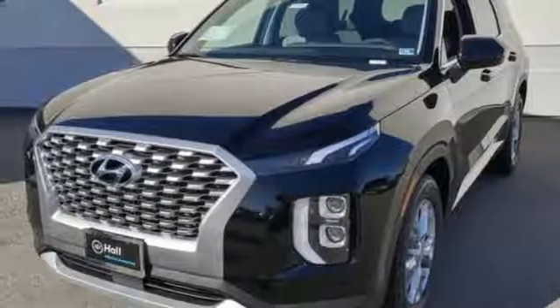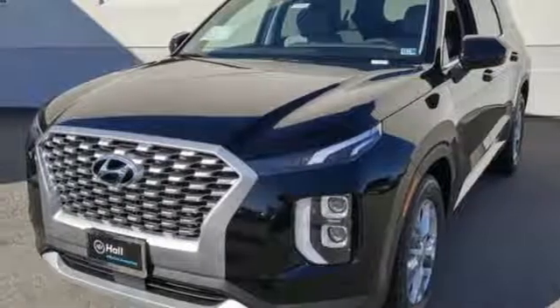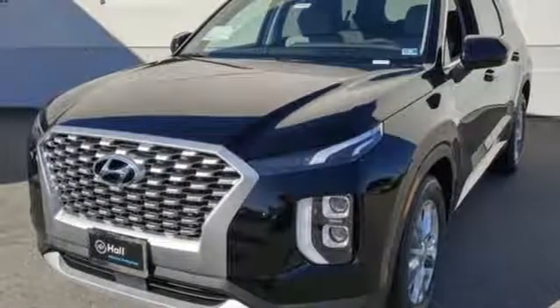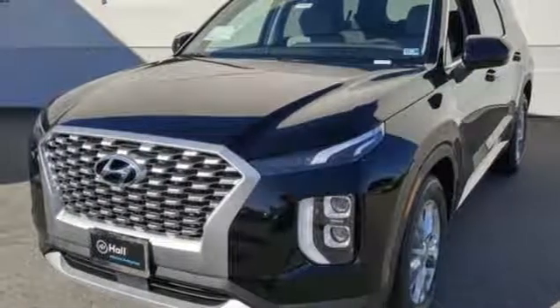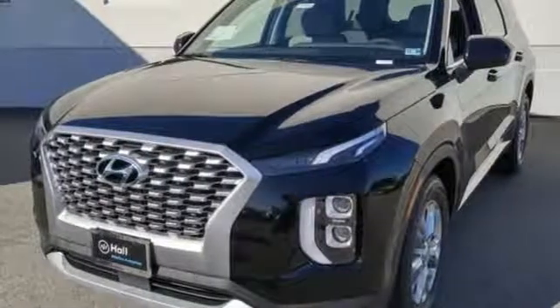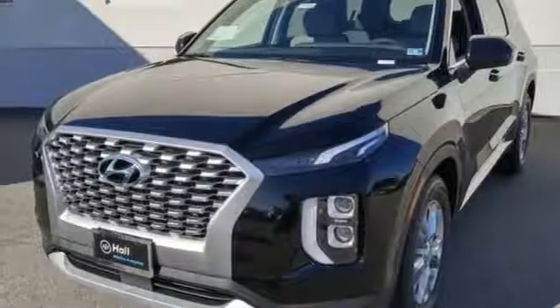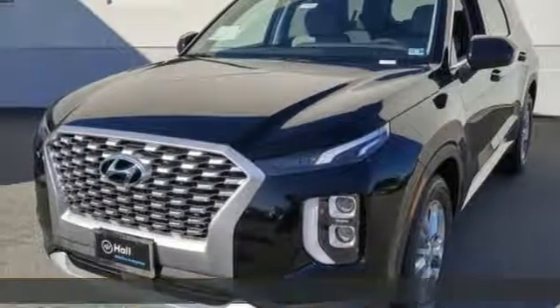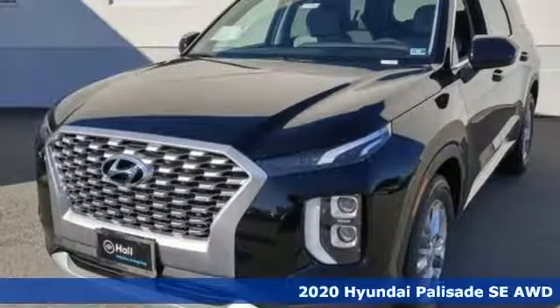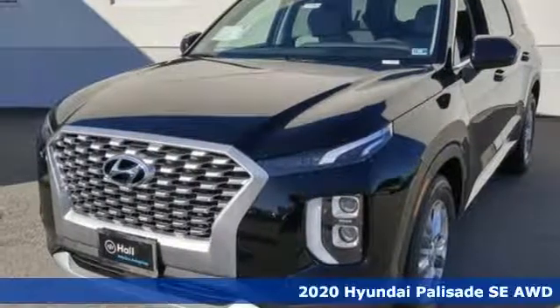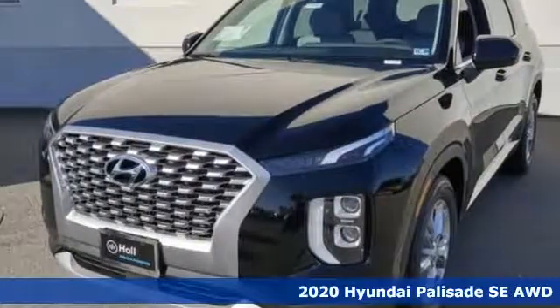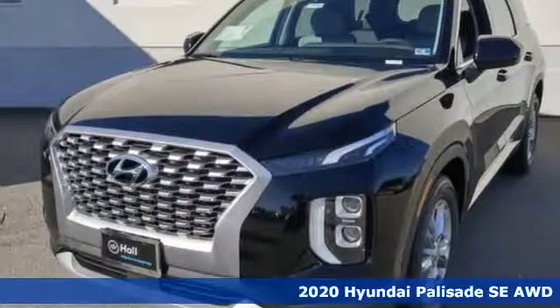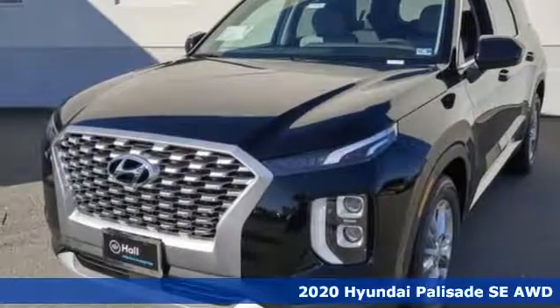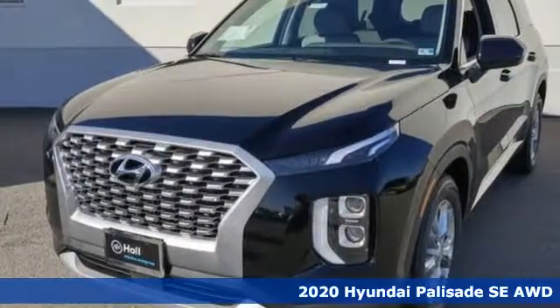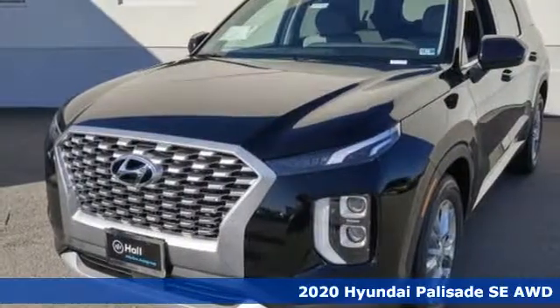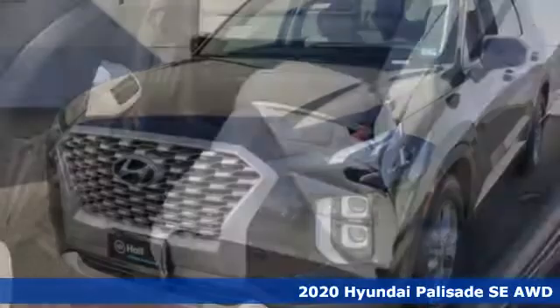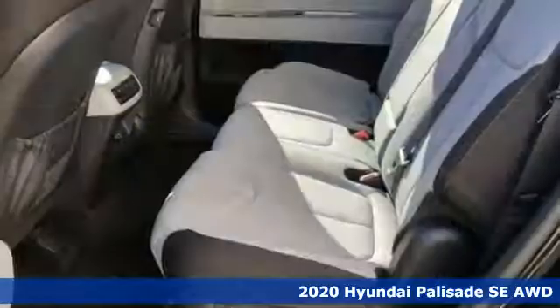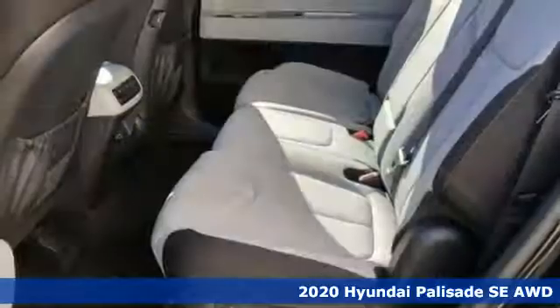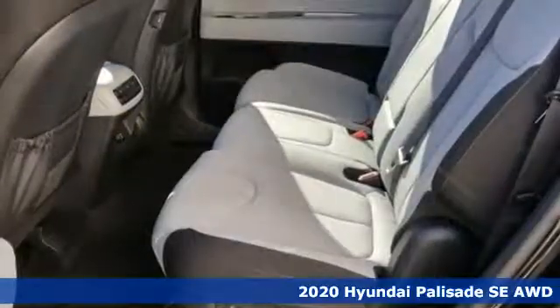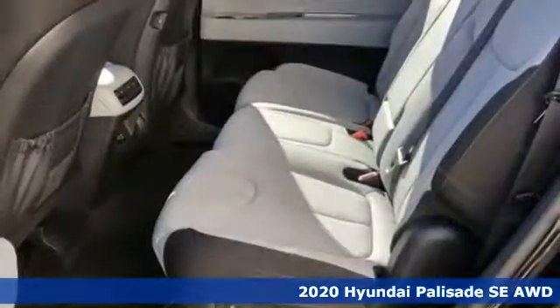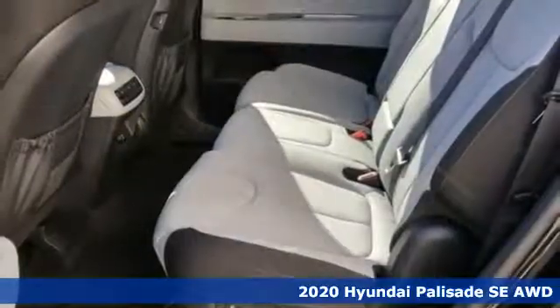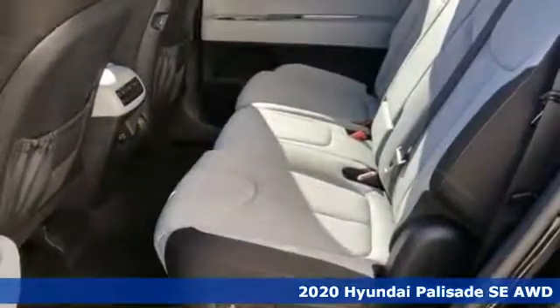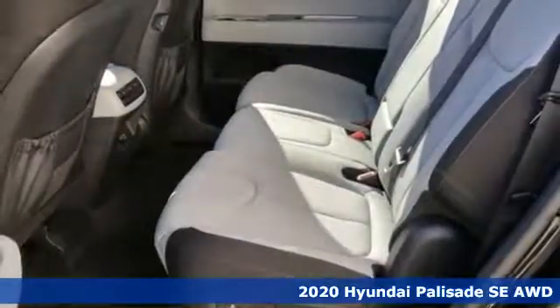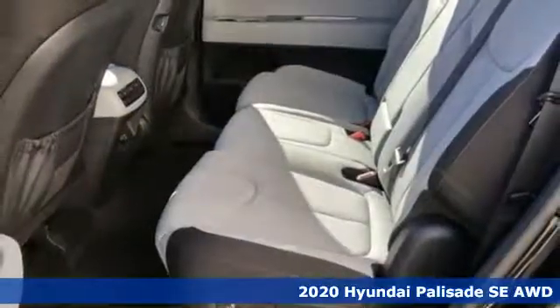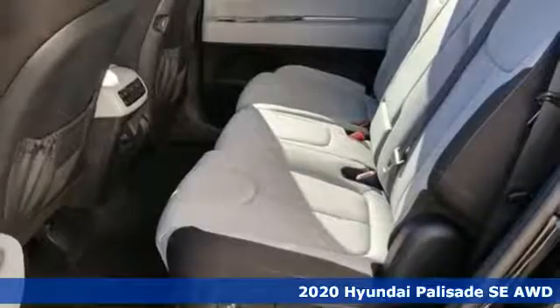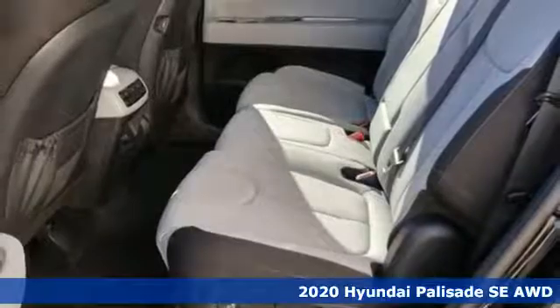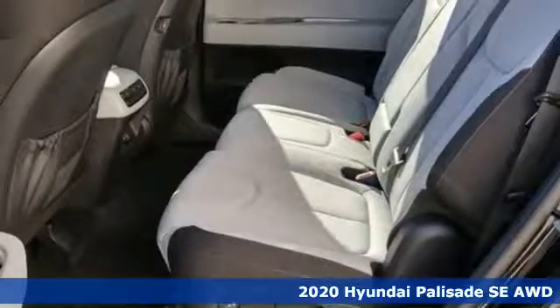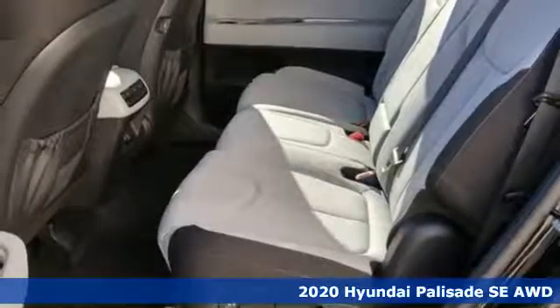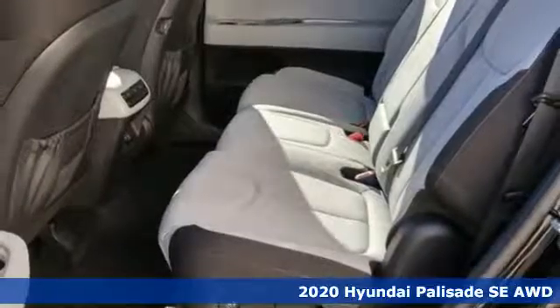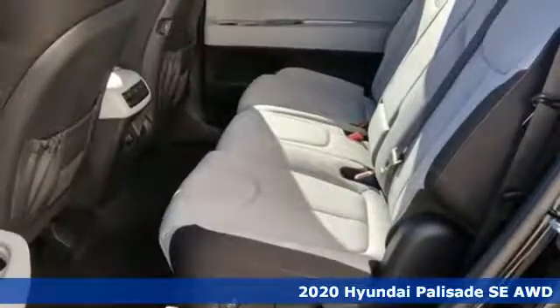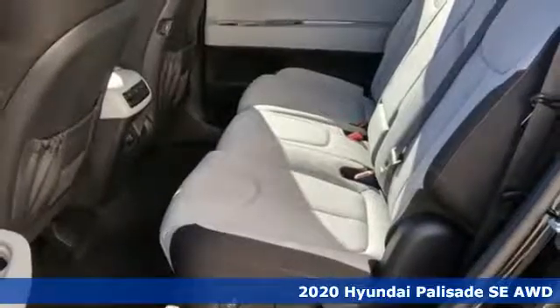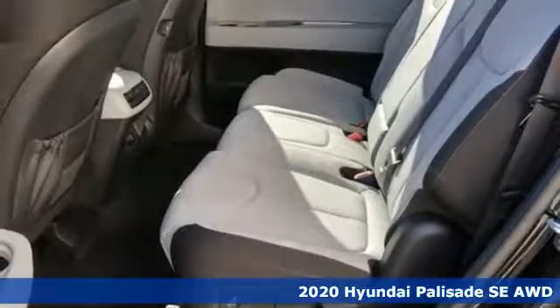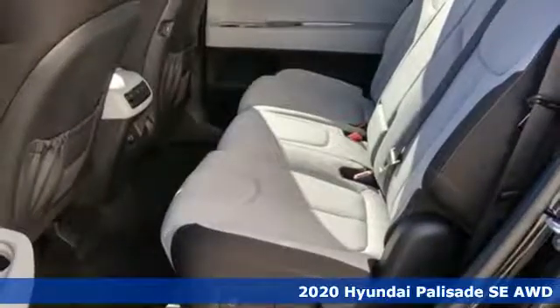Here's a new 2020 Hyundai Palisade. Challenging convention to find a better way. It's the Hyundai way.